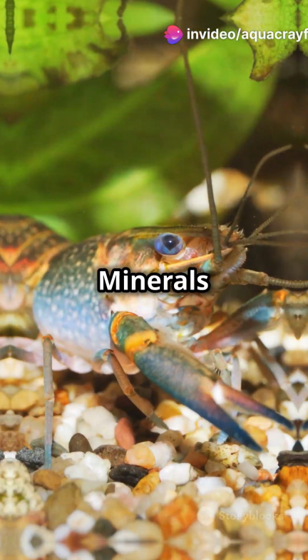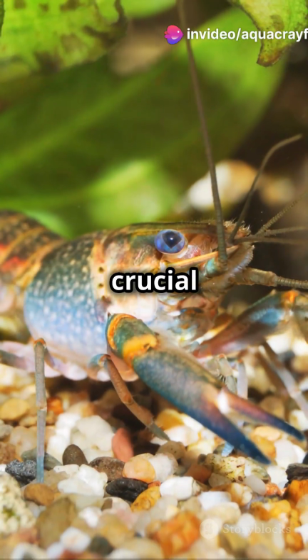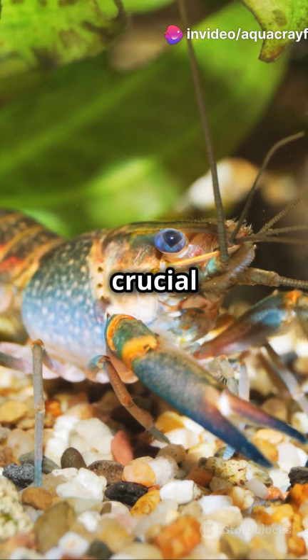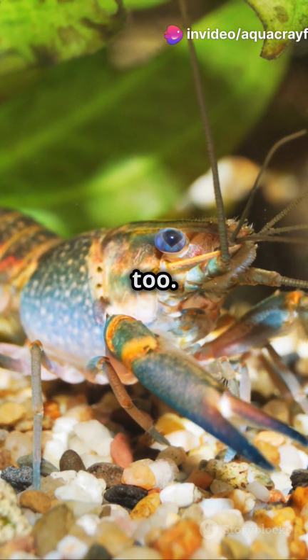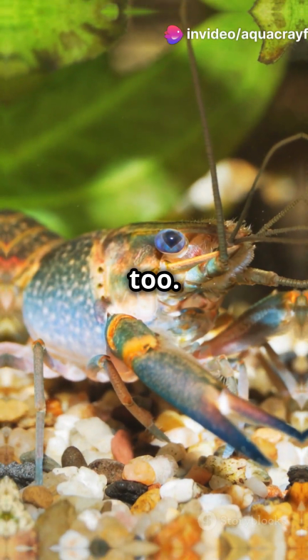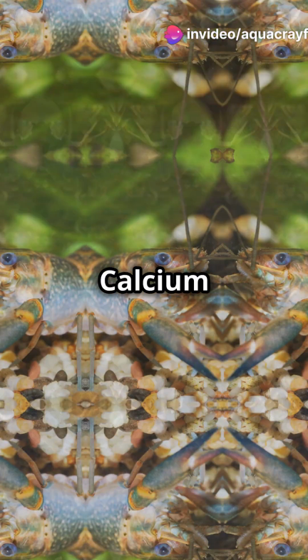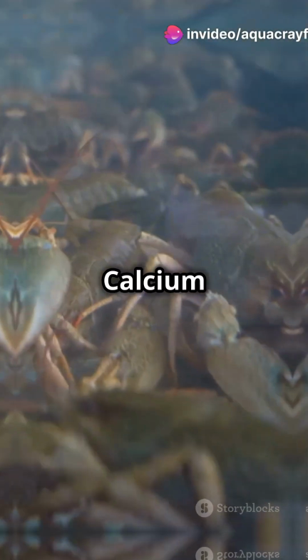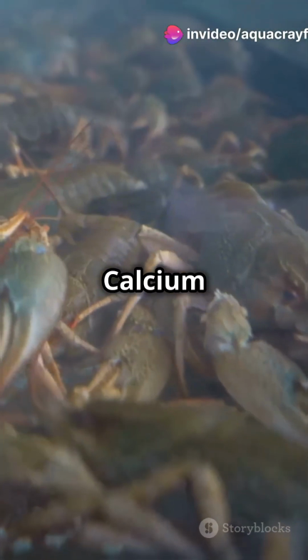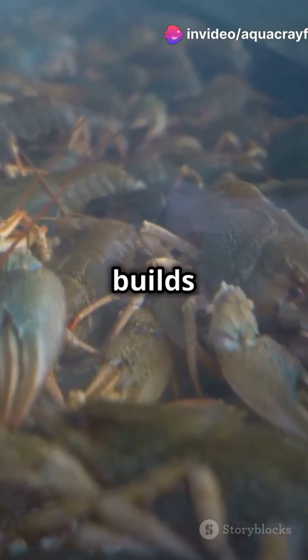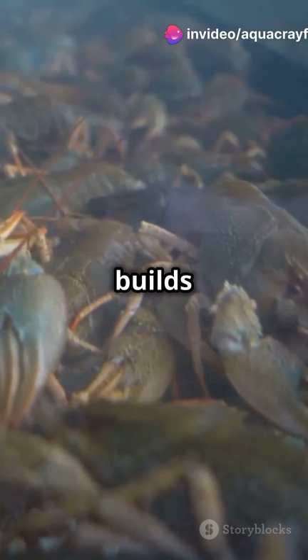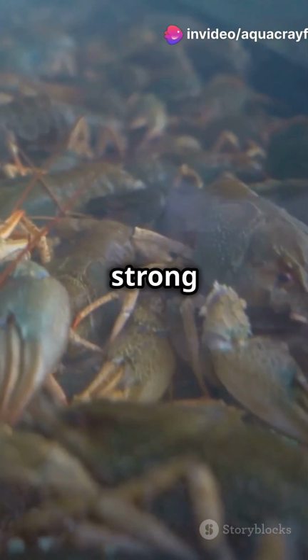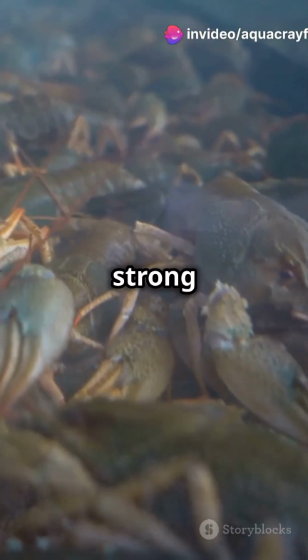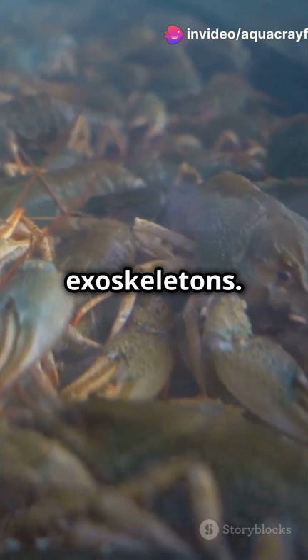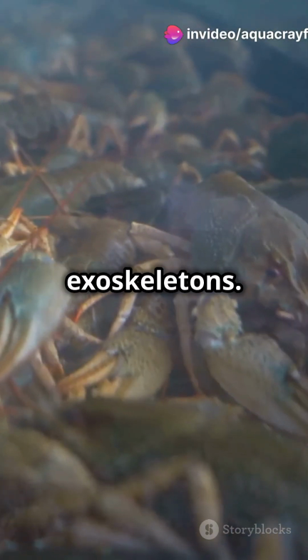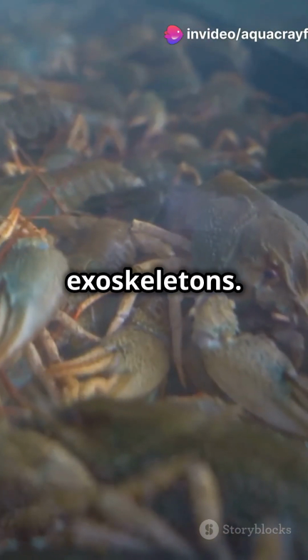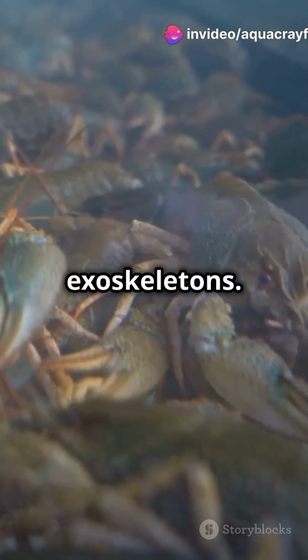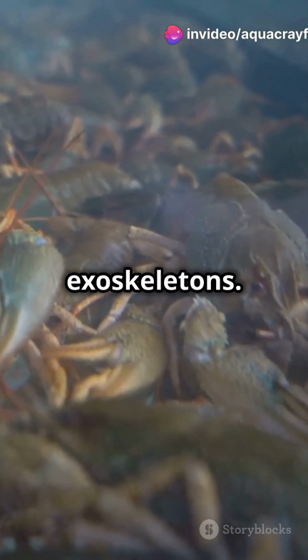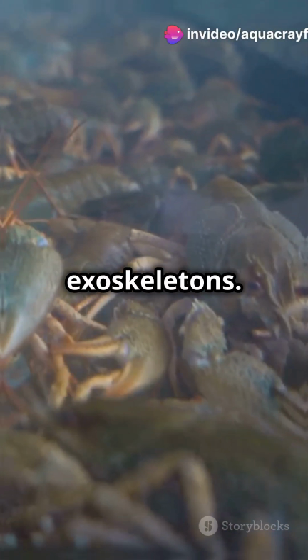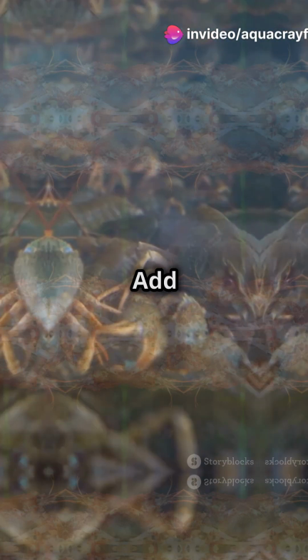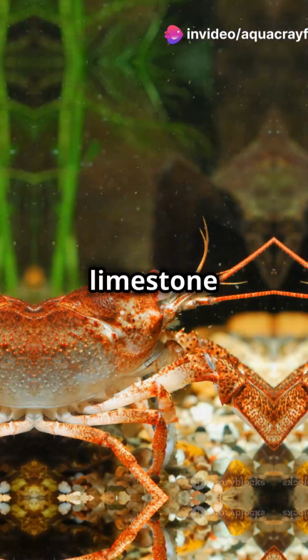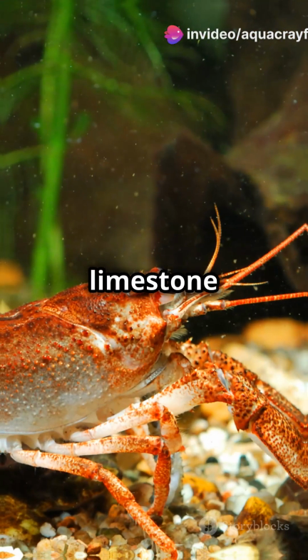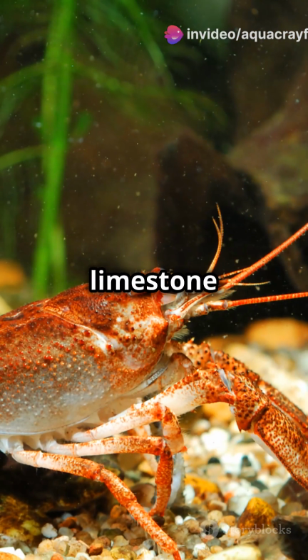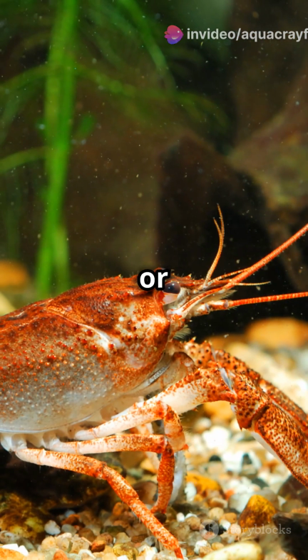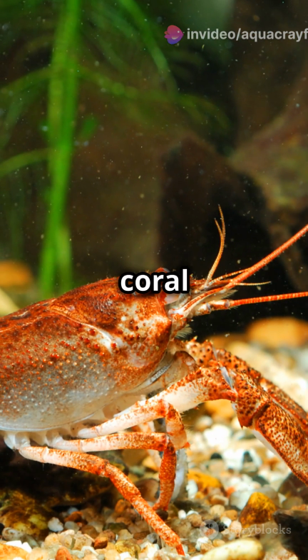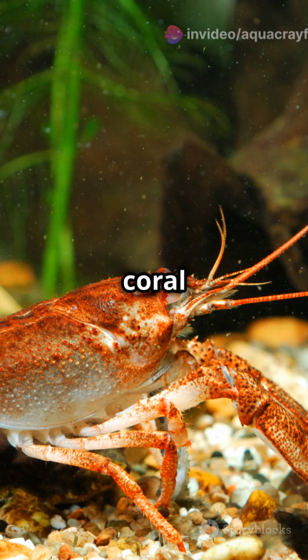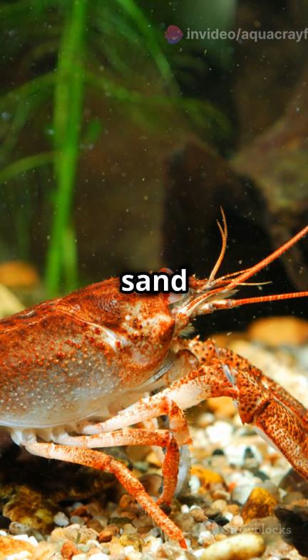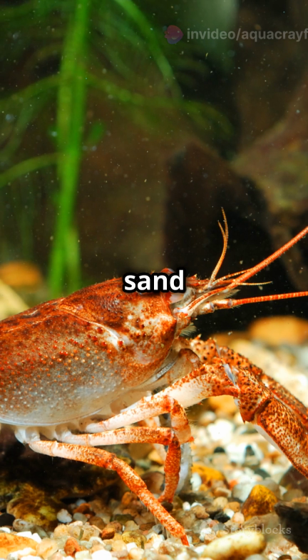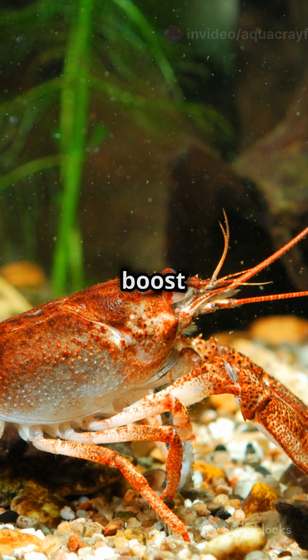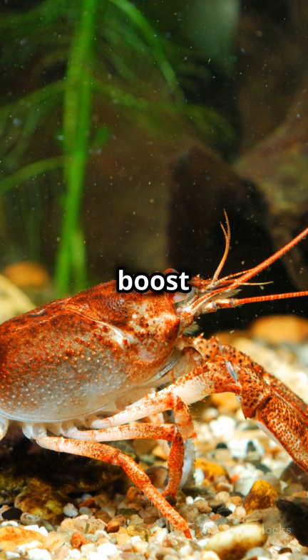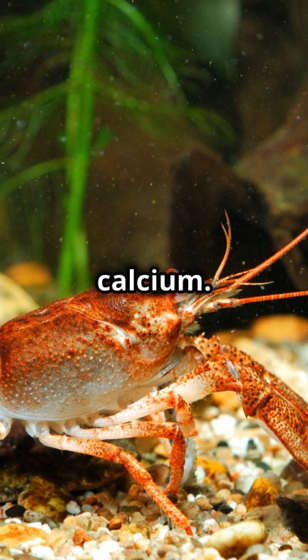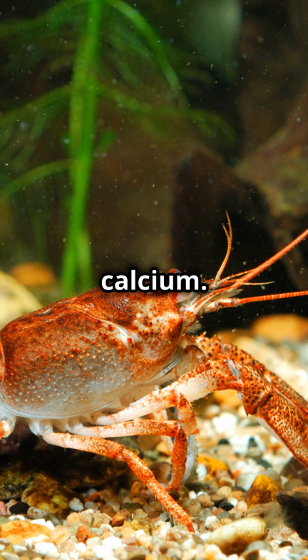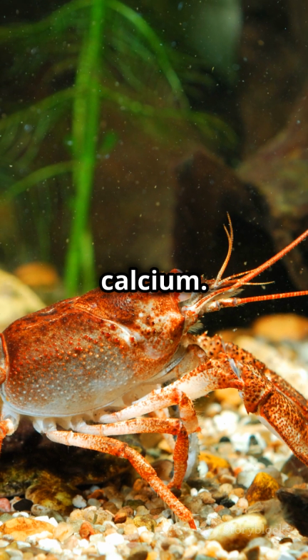Minerals are crucial too. Calcium builds strong exoskeletons. Add limestone or coral sand to boost calcium.